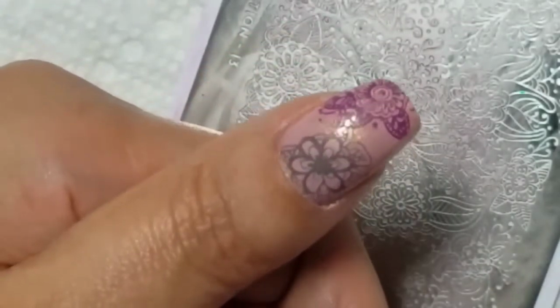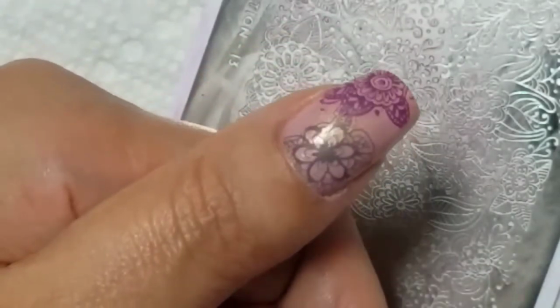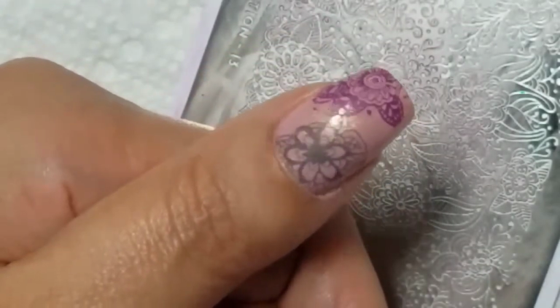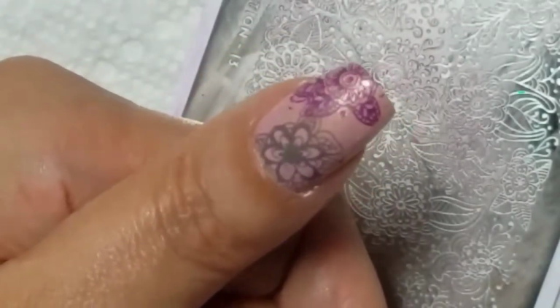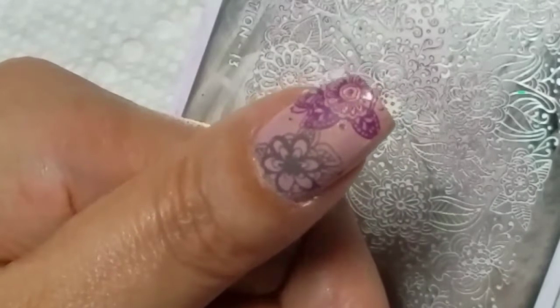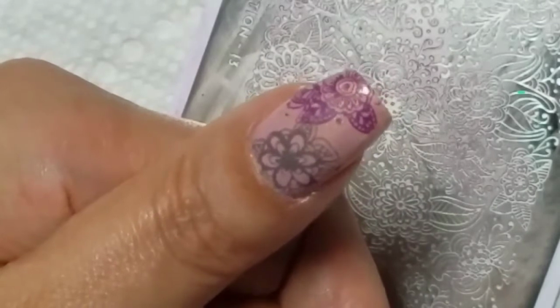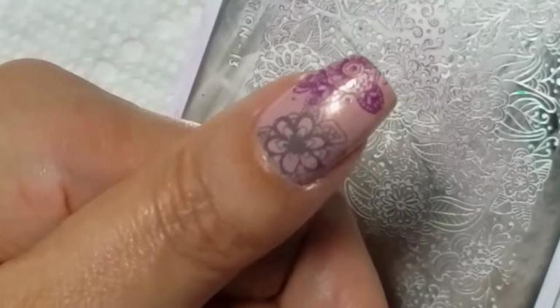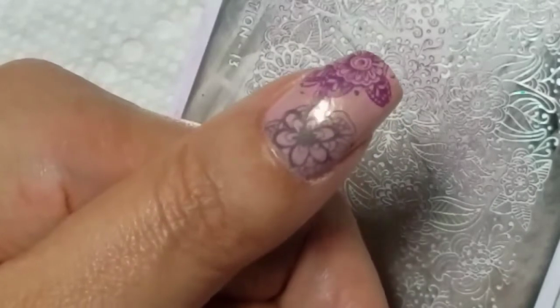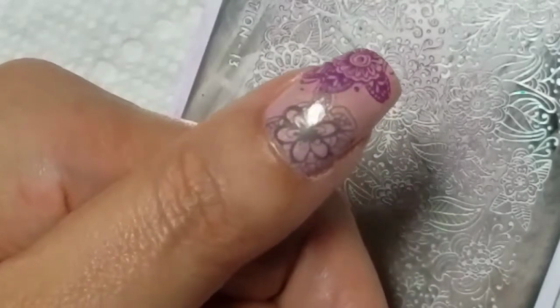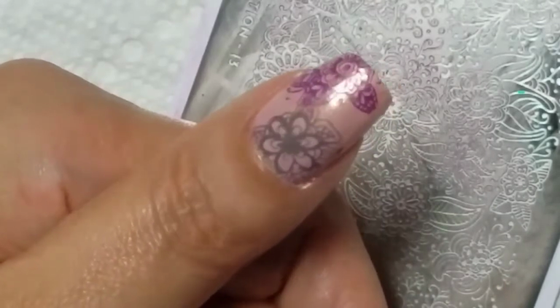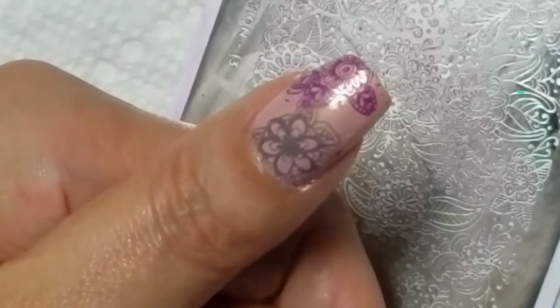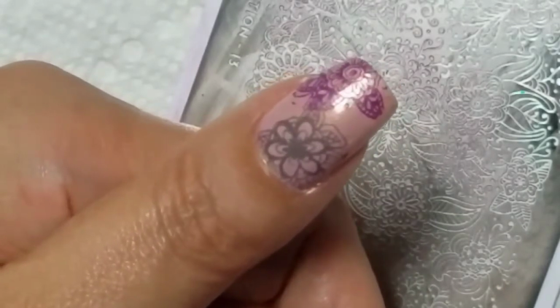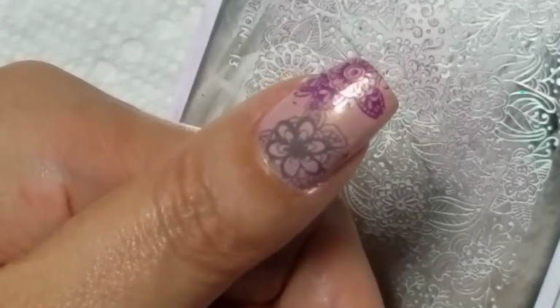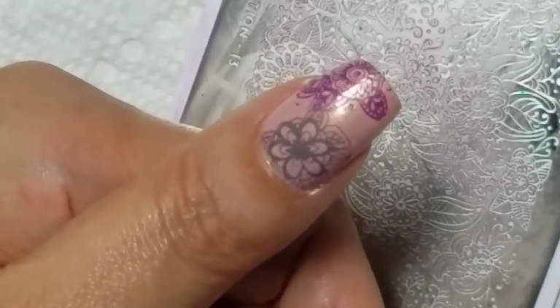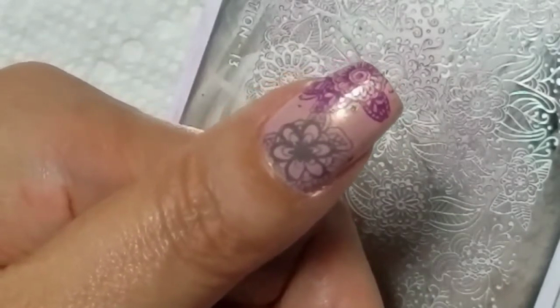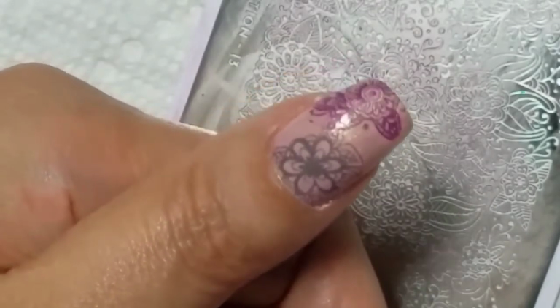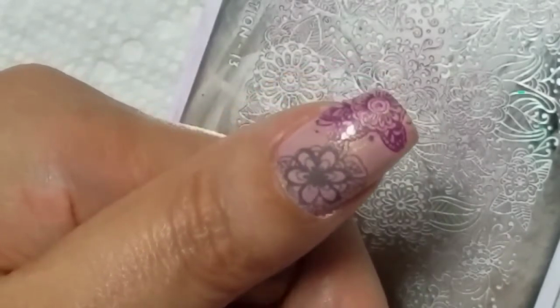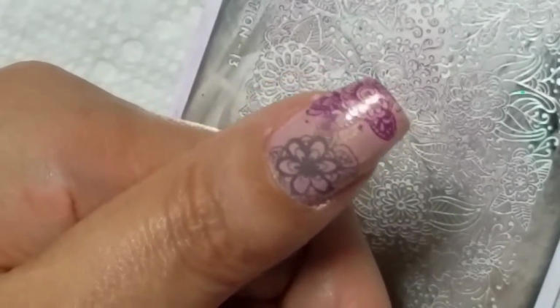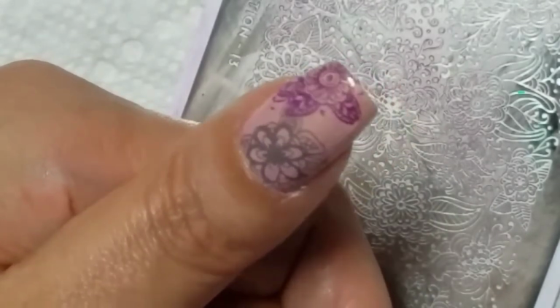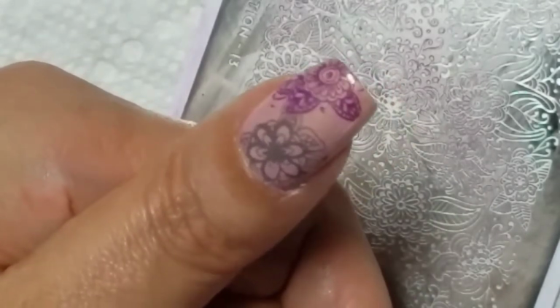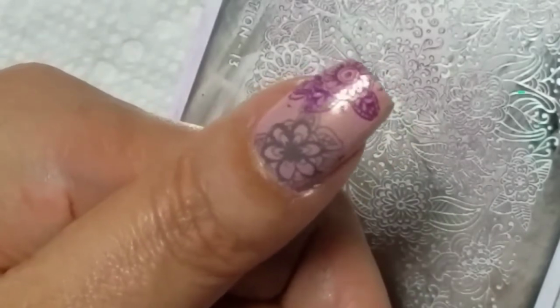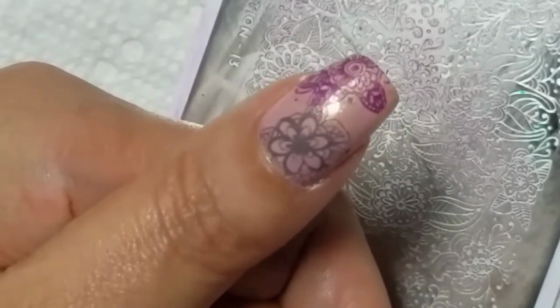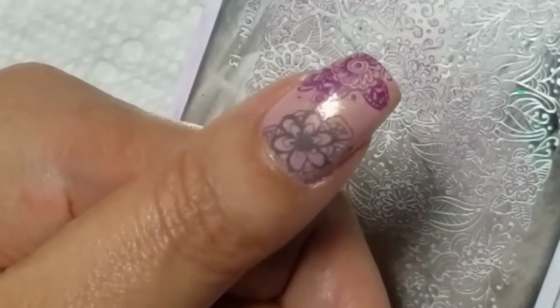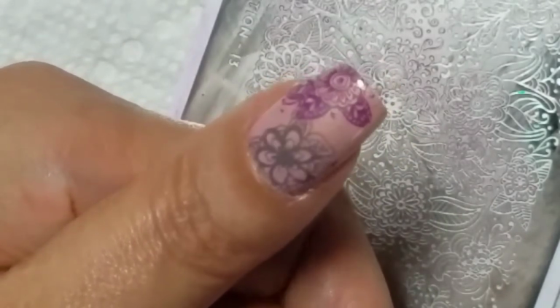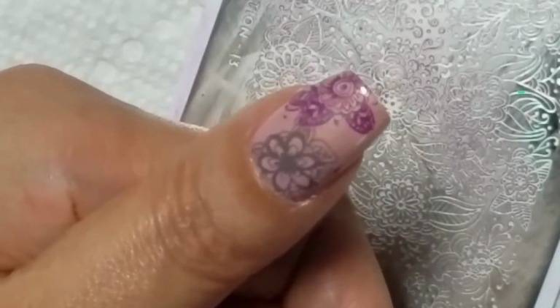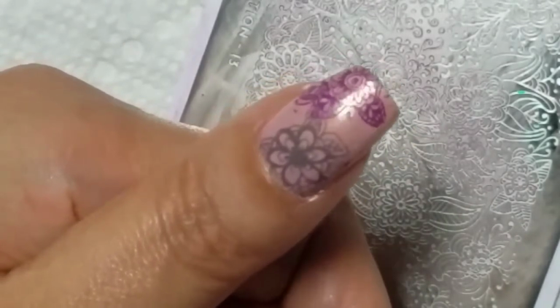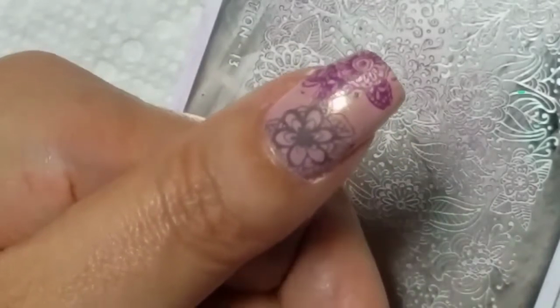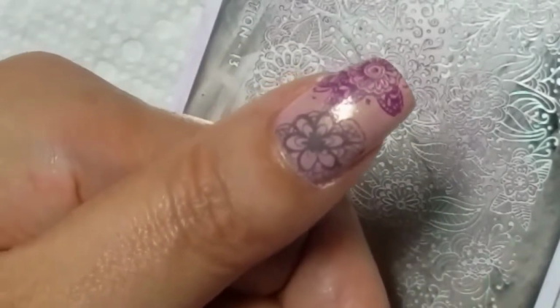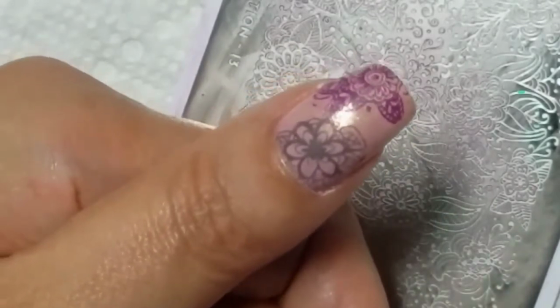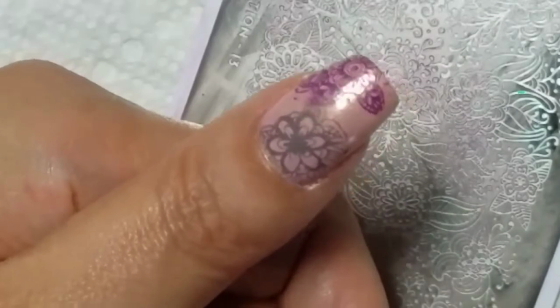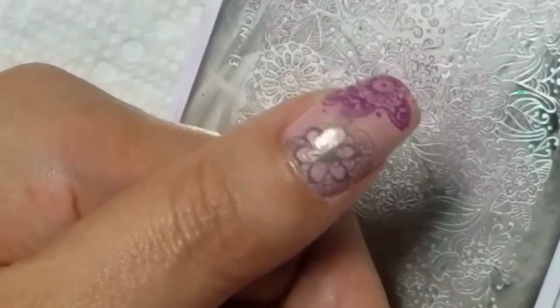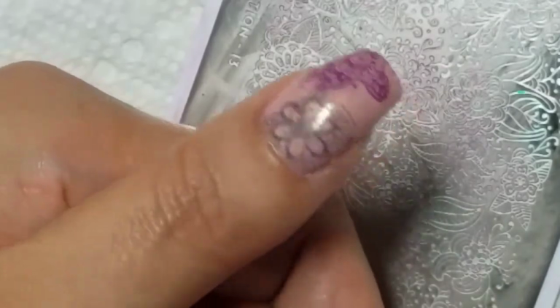I'm going to just do a little cleanup of what's left, and top coat, and I'm done. Thanks for watching.